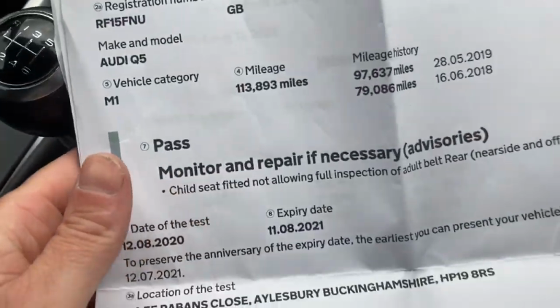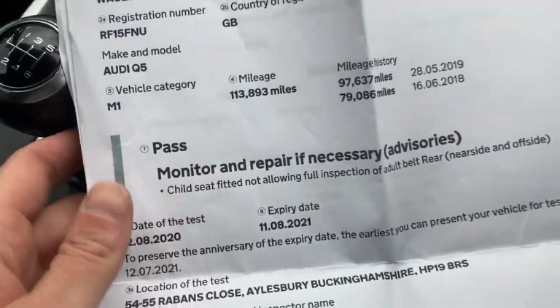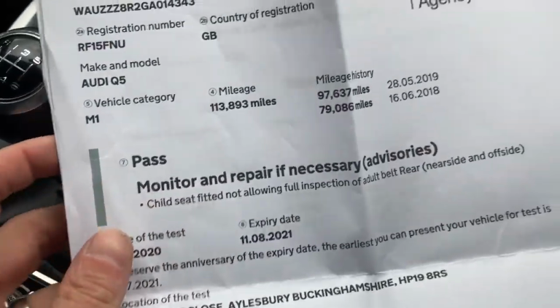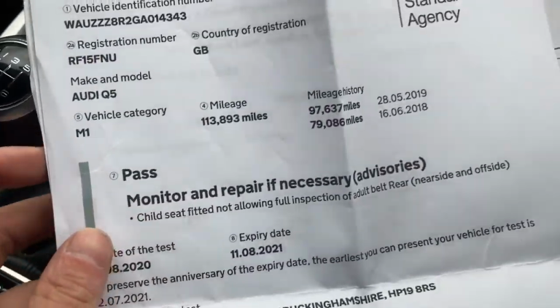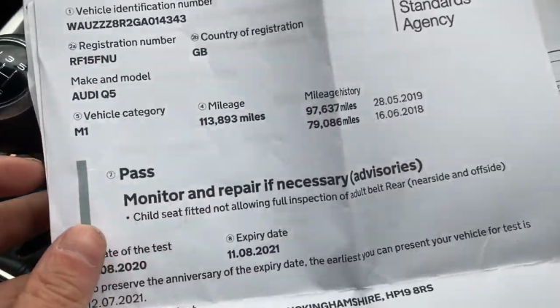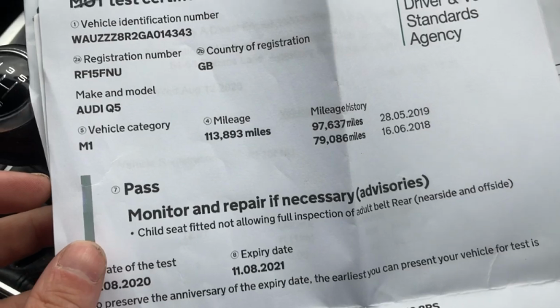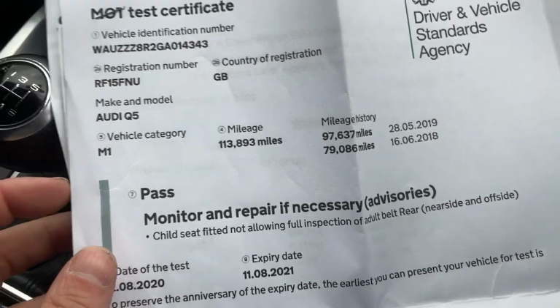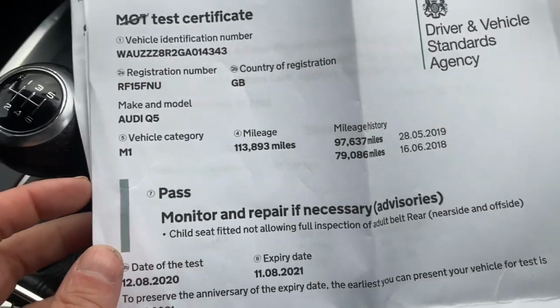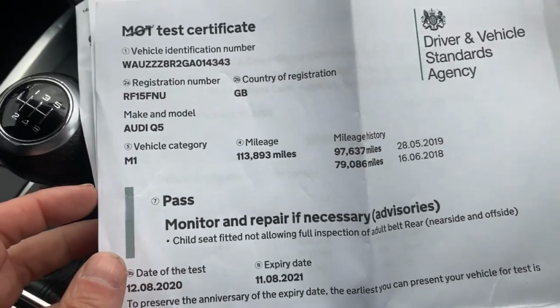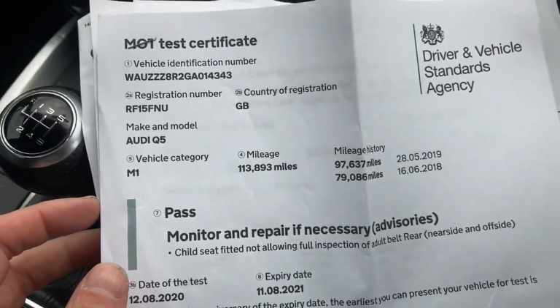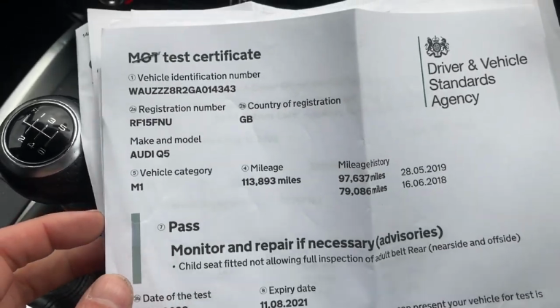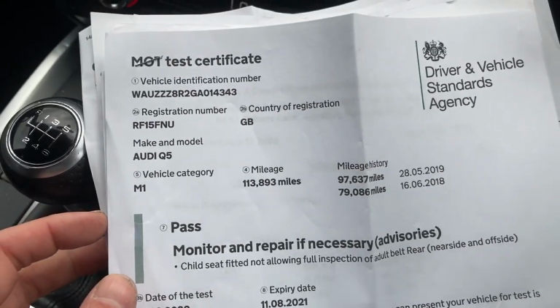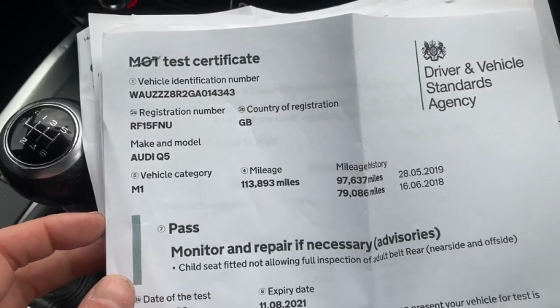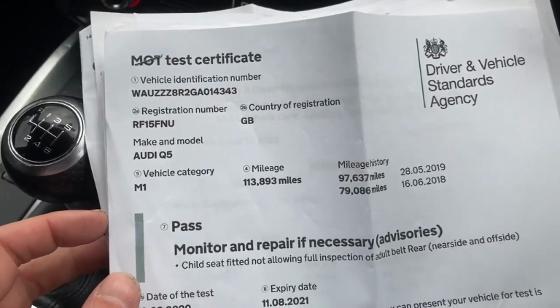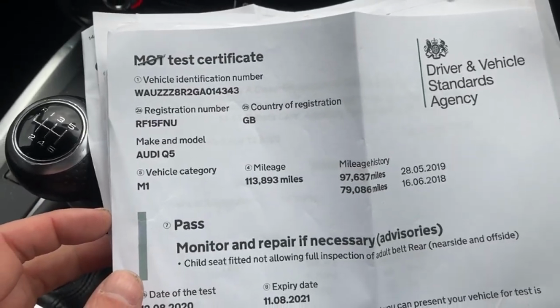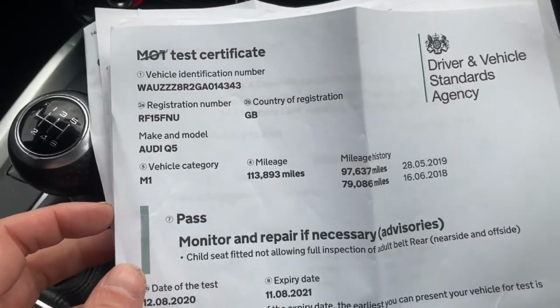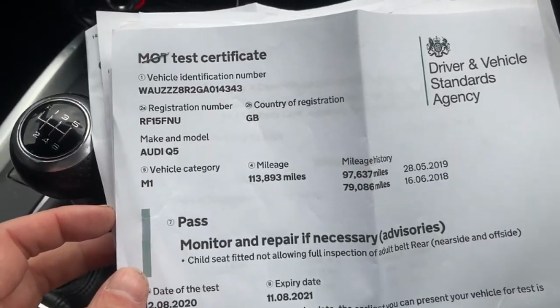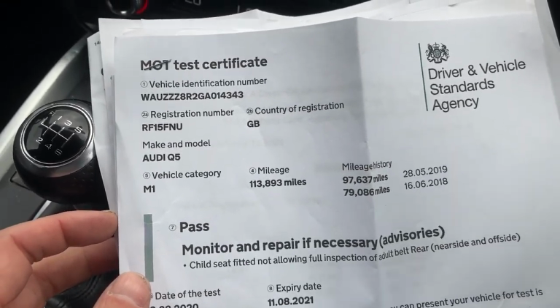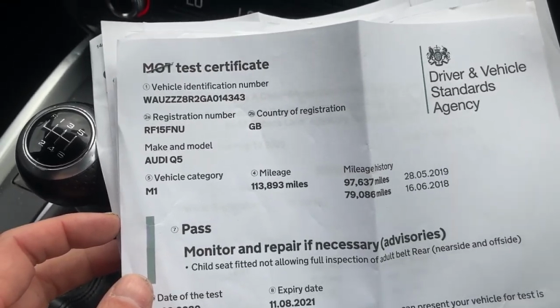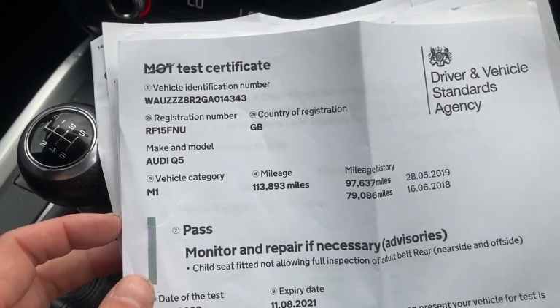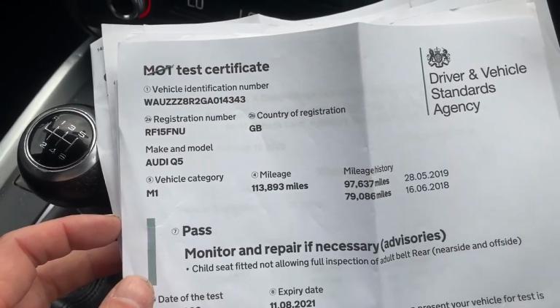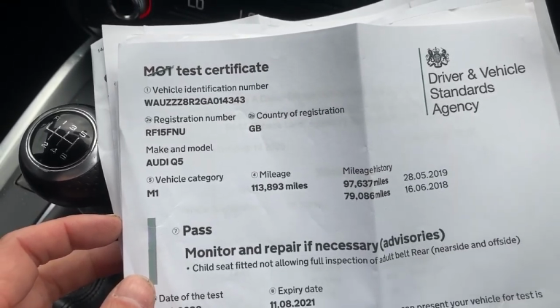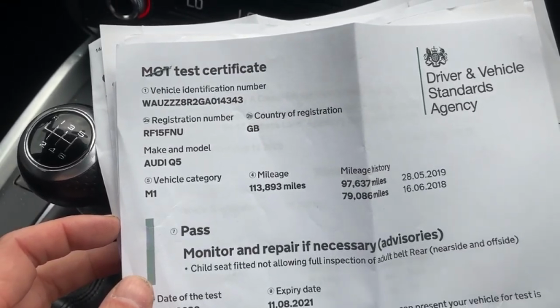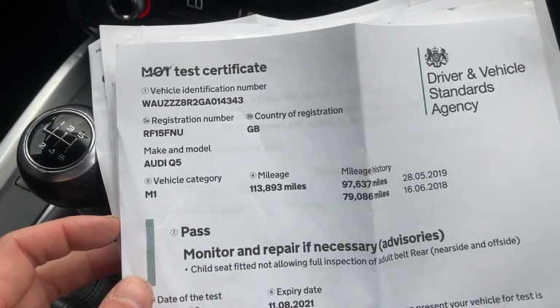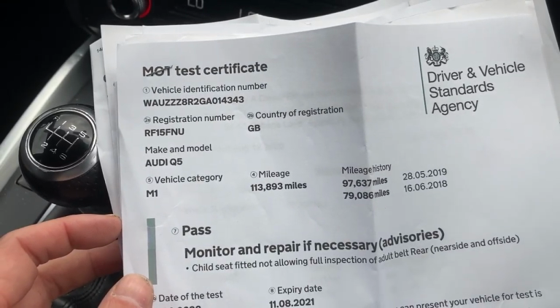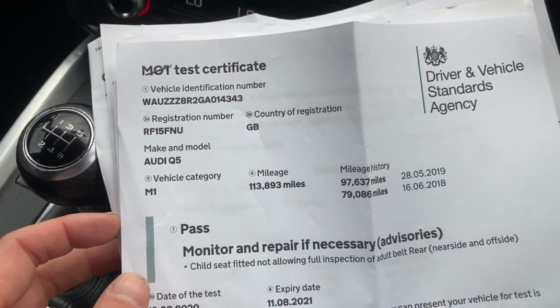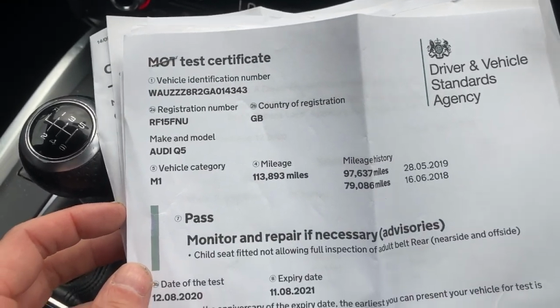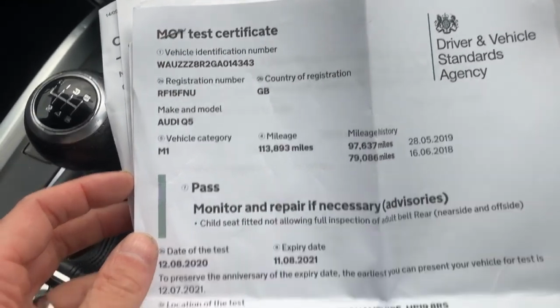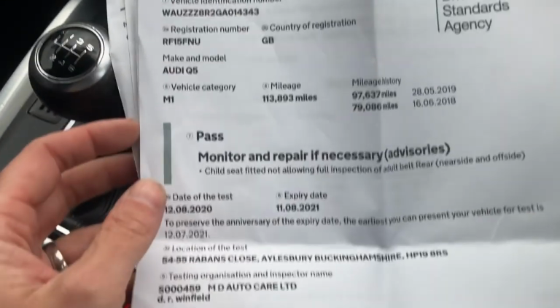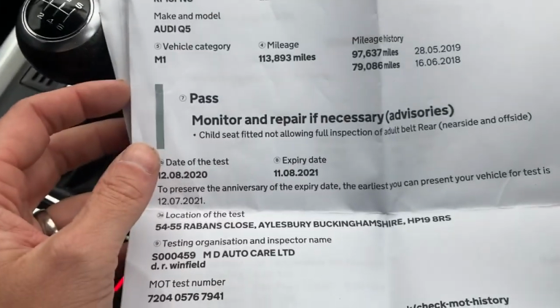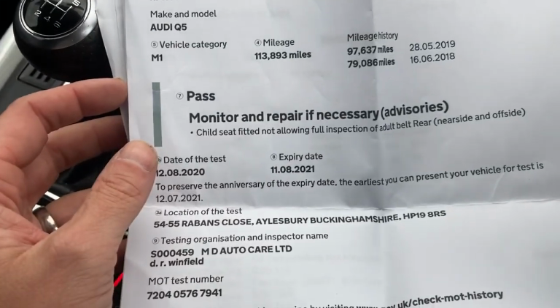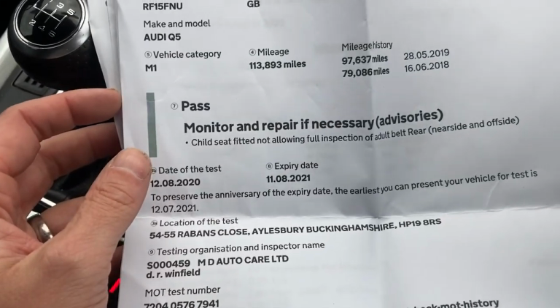MOT is to August. It's done 6,000 miles since the last service.